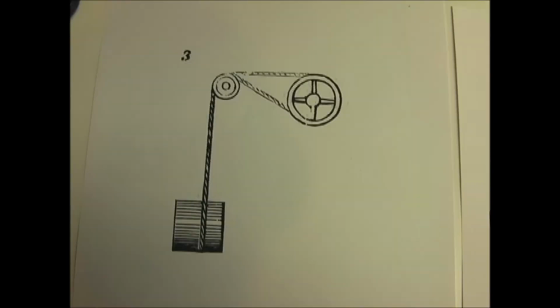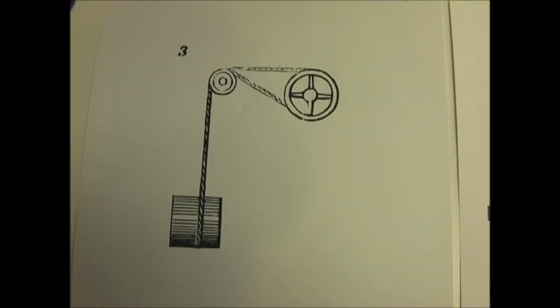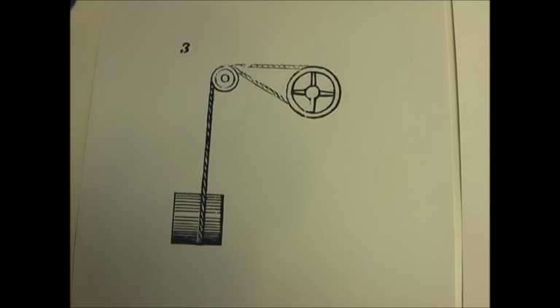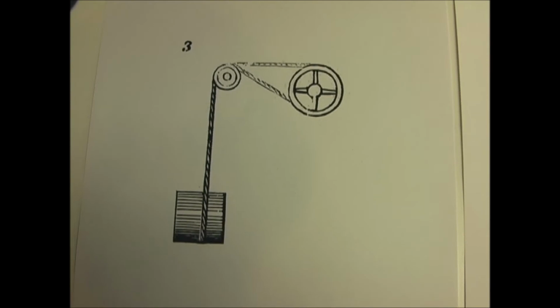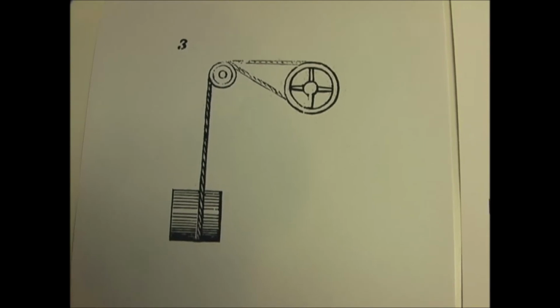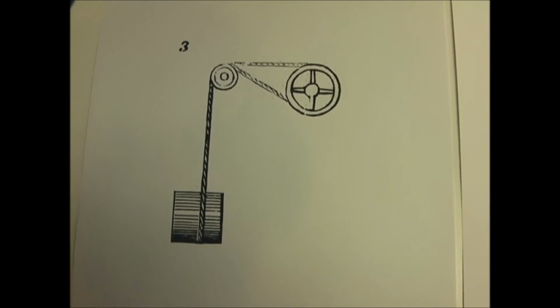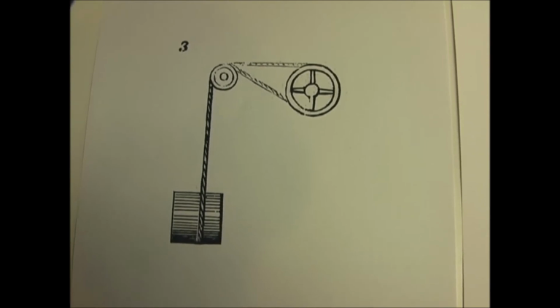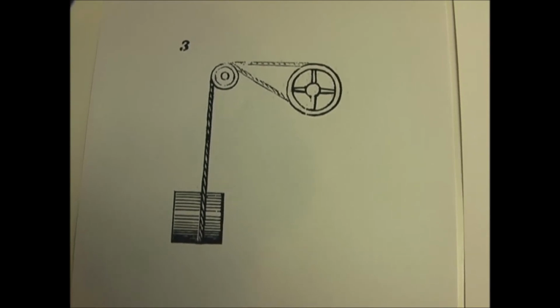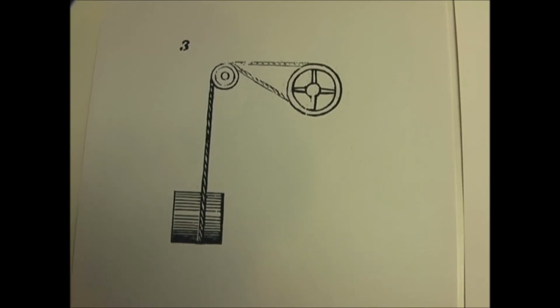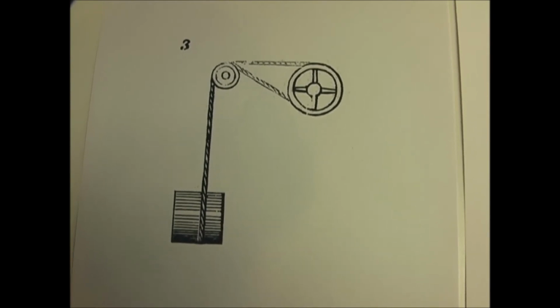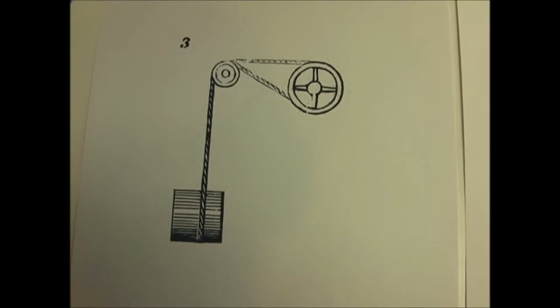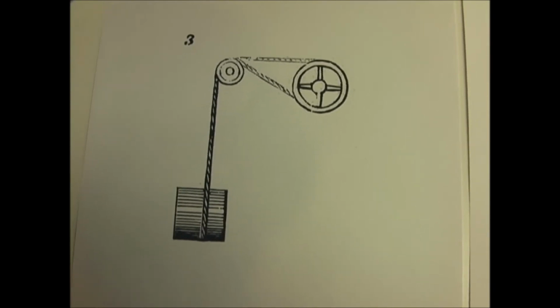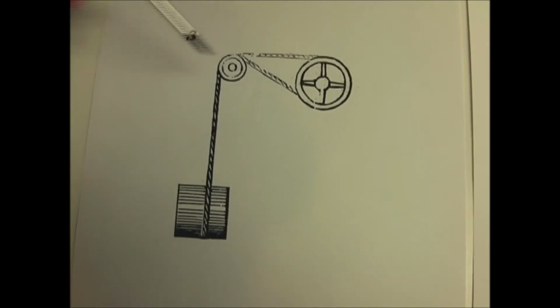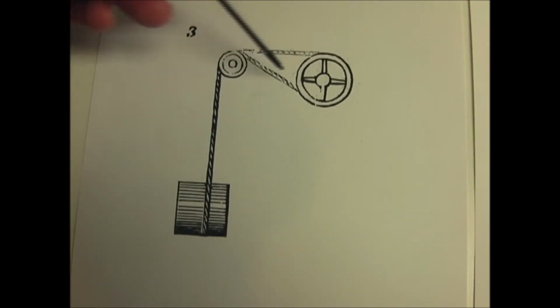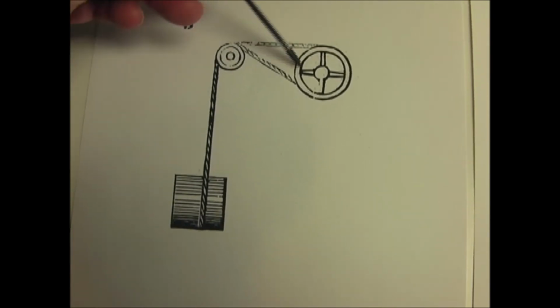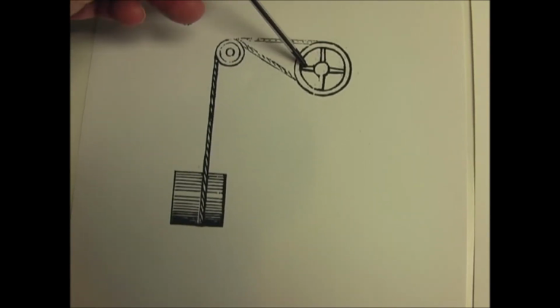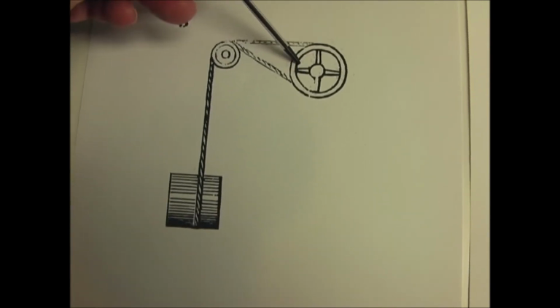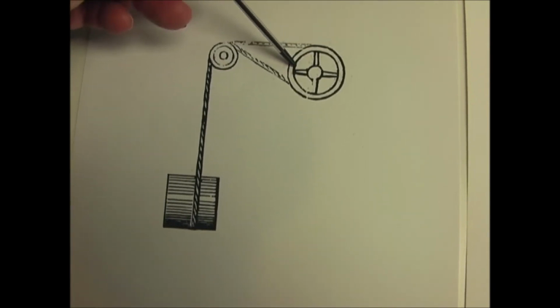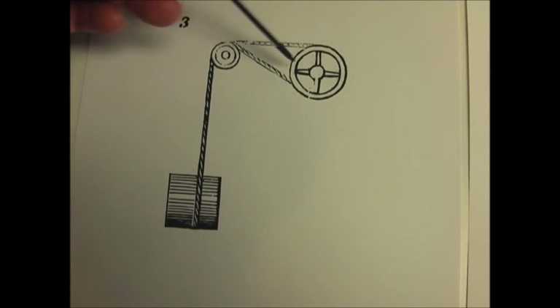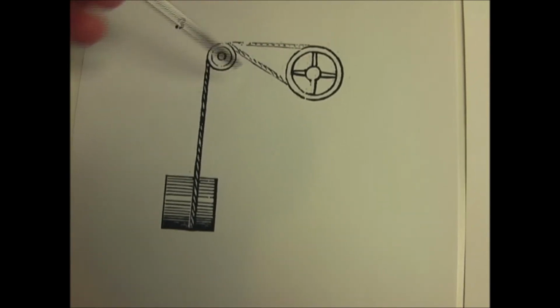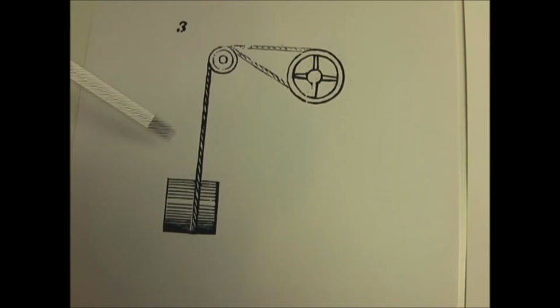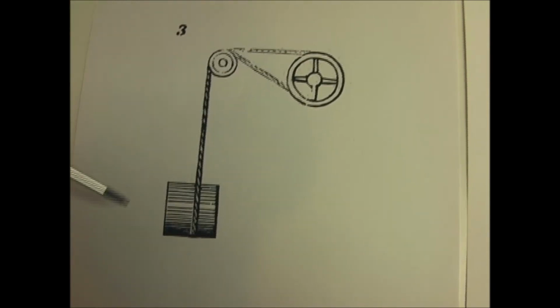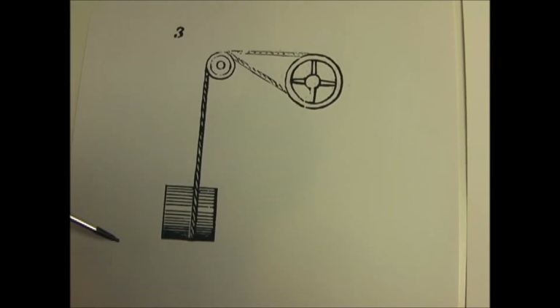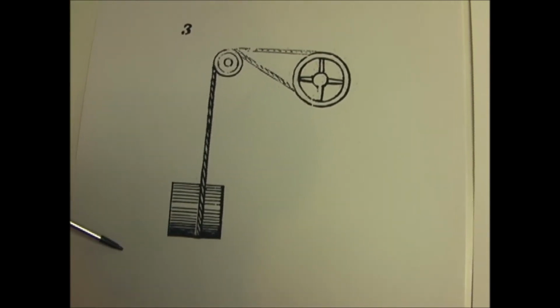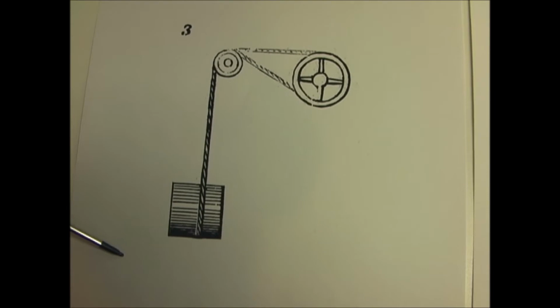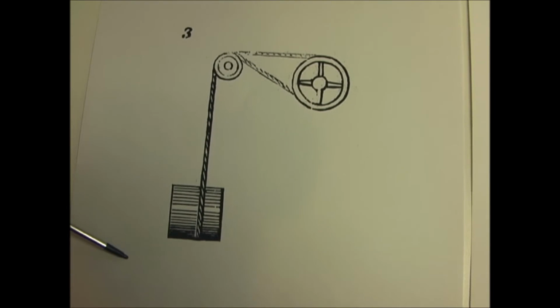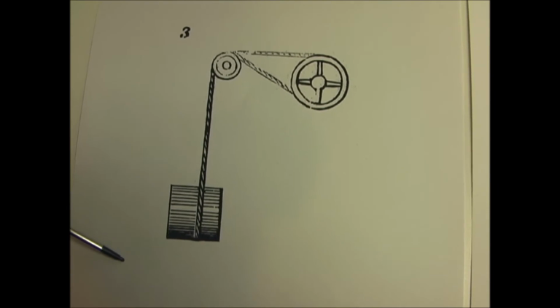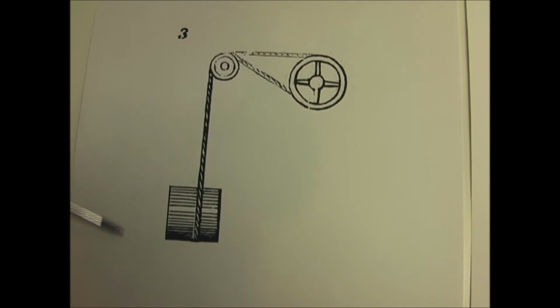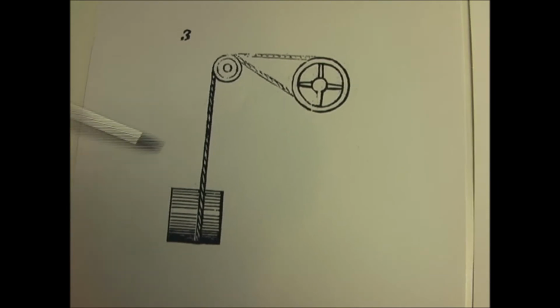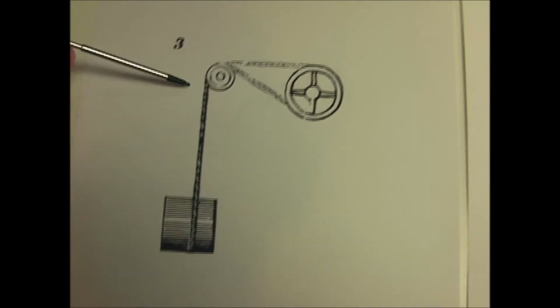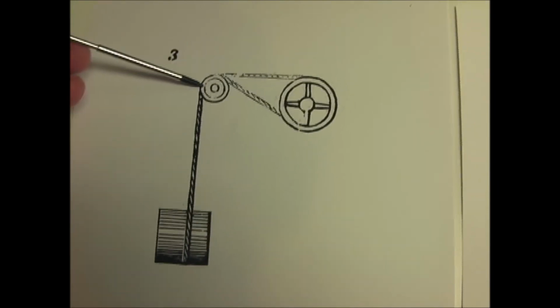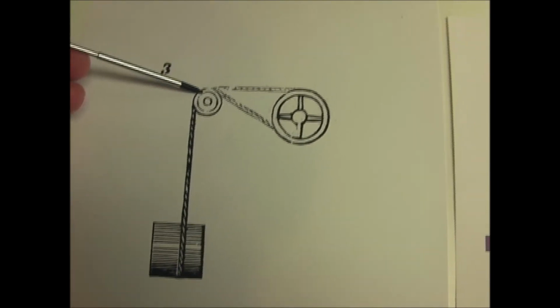Number three is a method of transmitting motion from a shaft at right angles to another by means of guide pulleys.